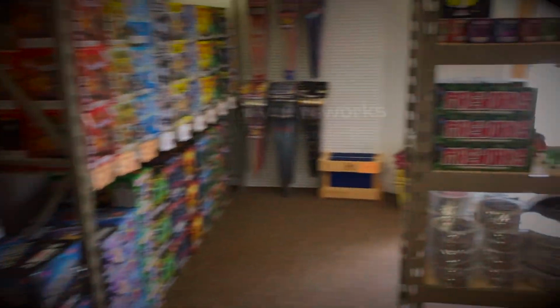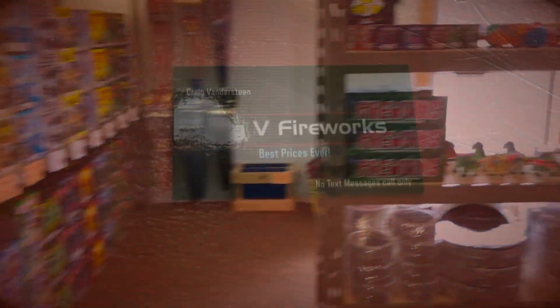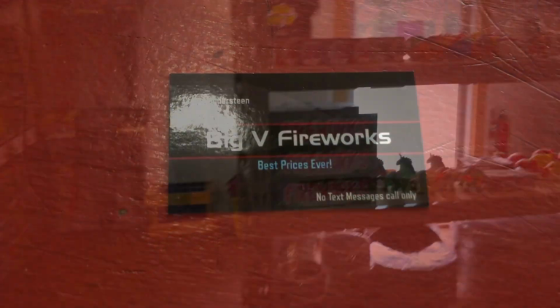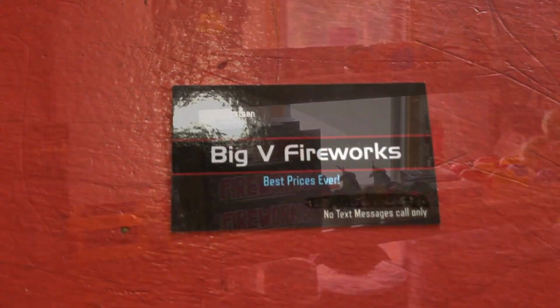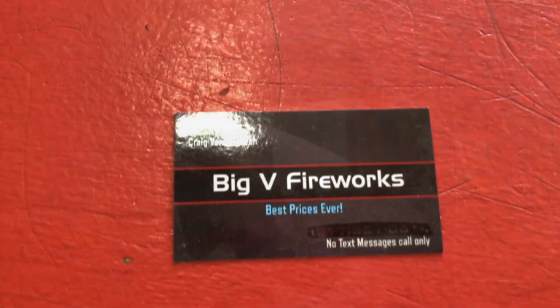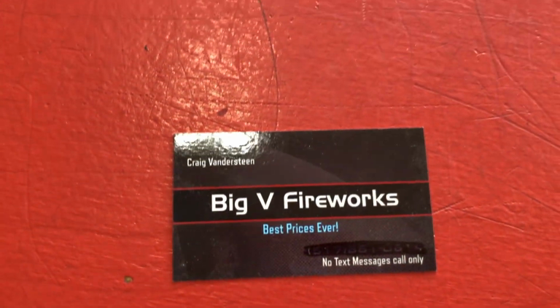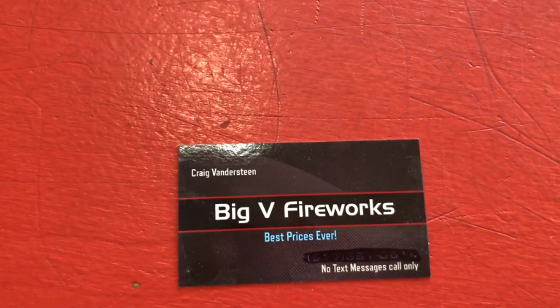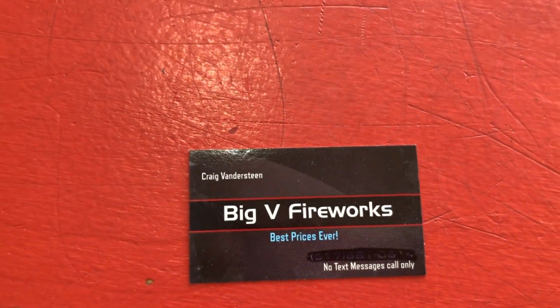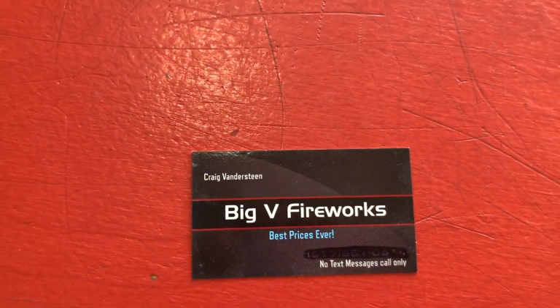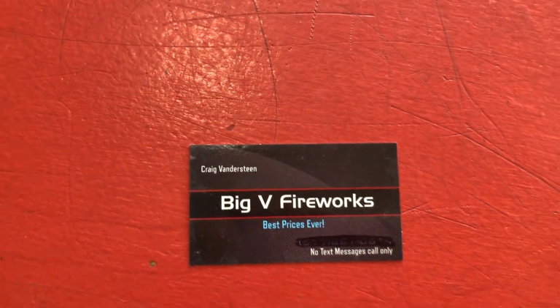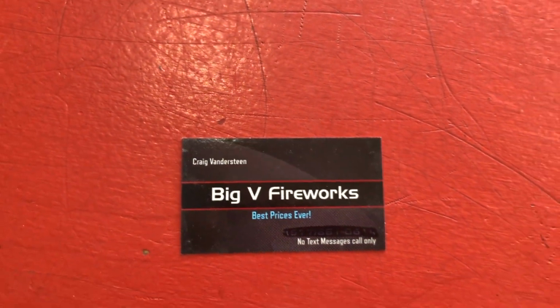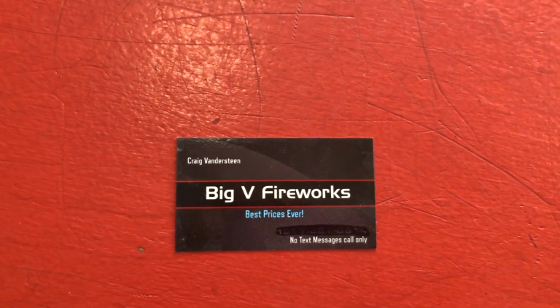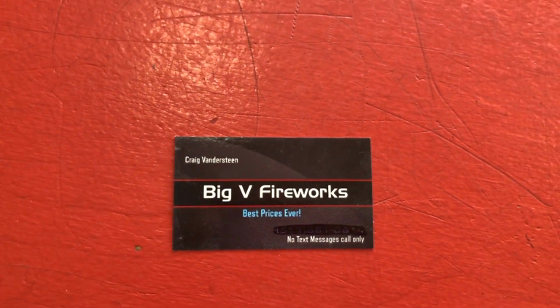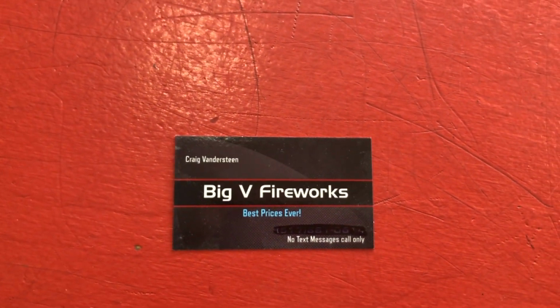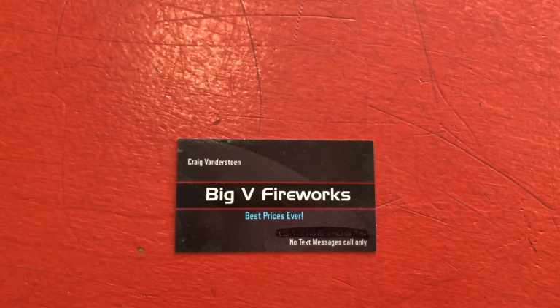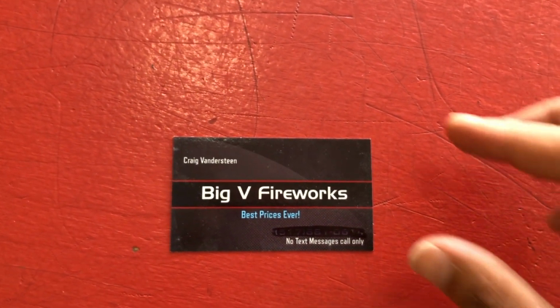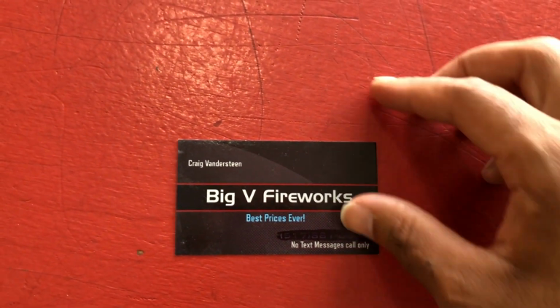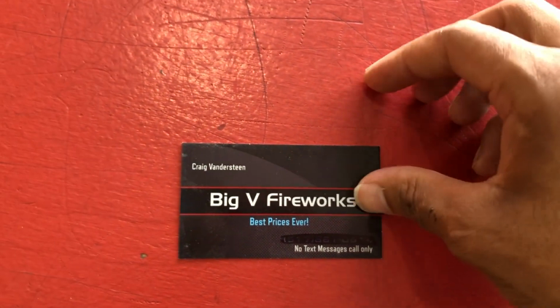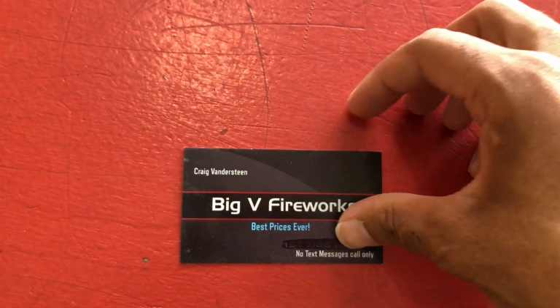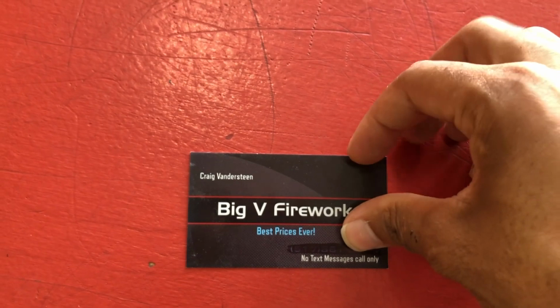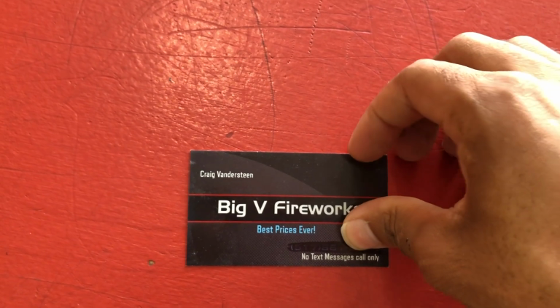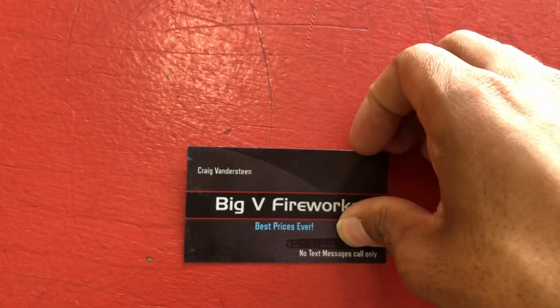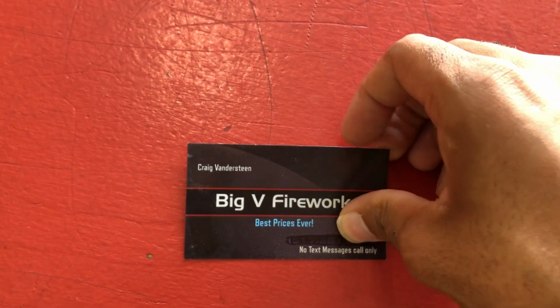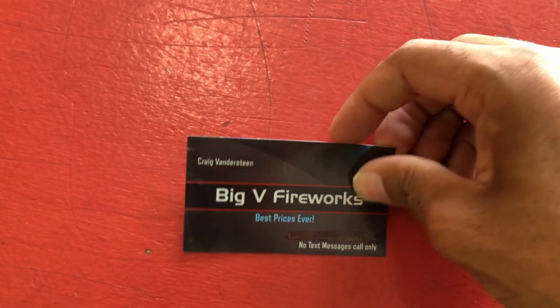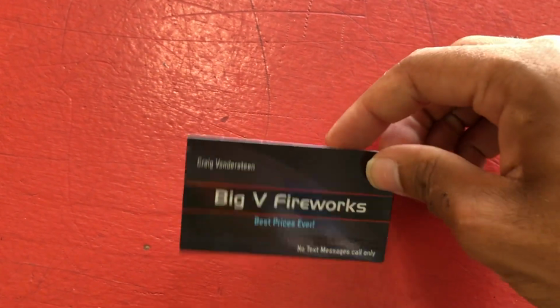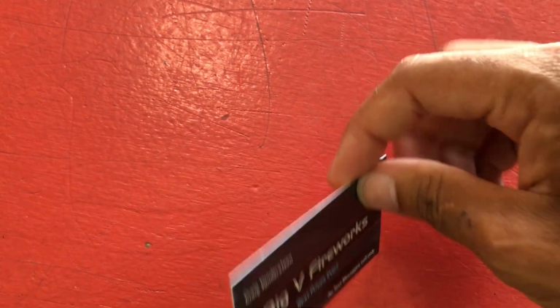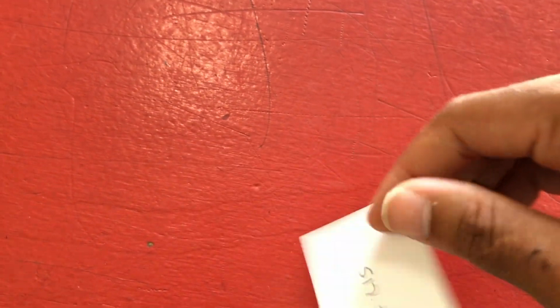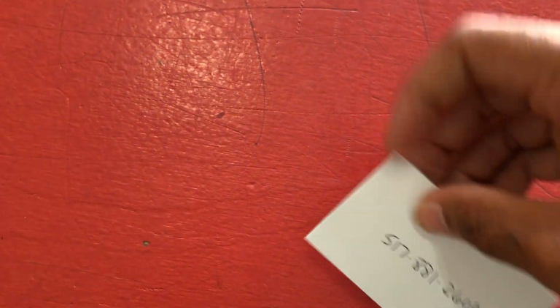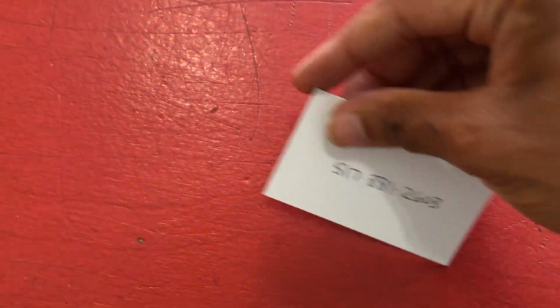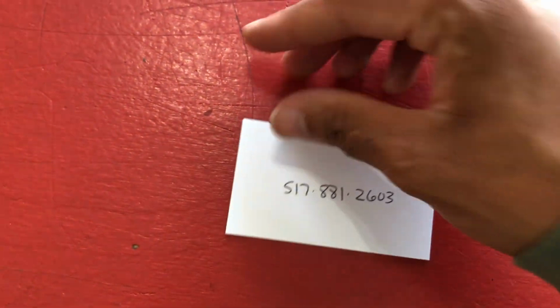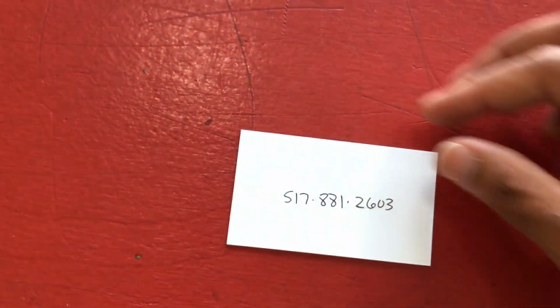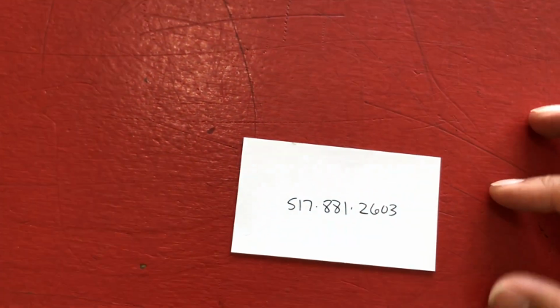Big V Fireworks is located in Six Lakes, Michigan, right at the corner of M46 and M66.